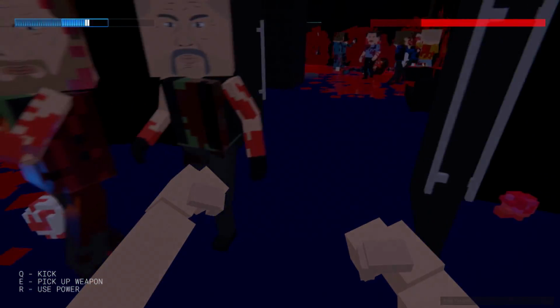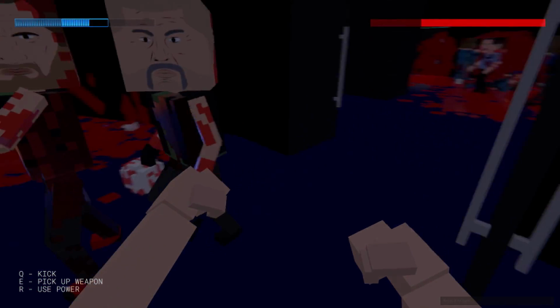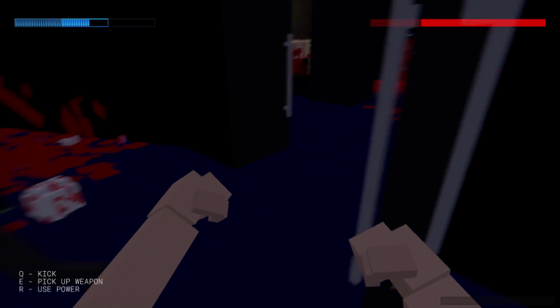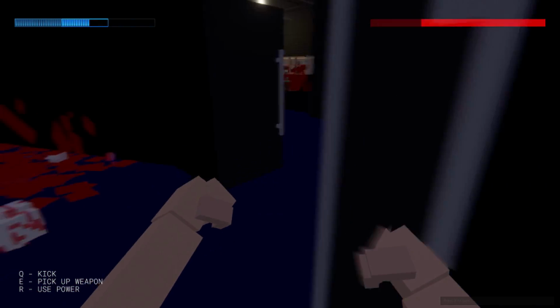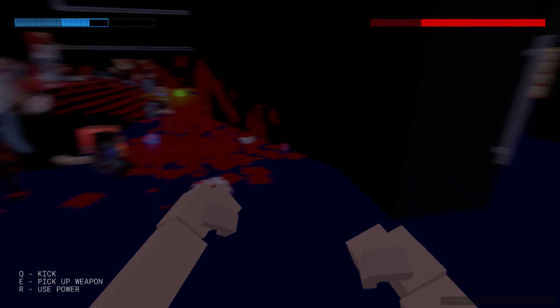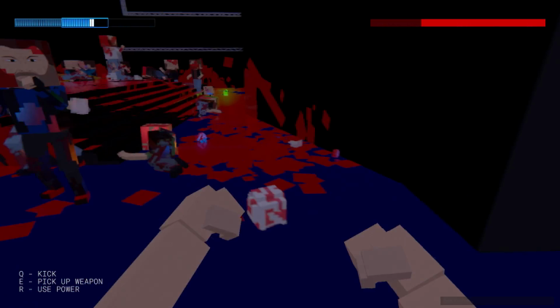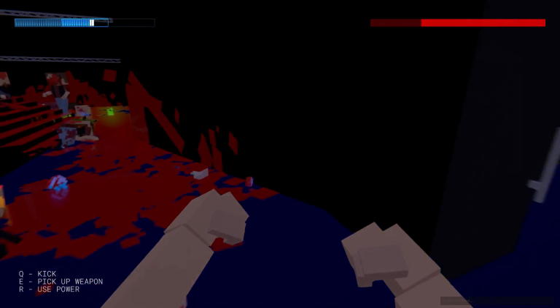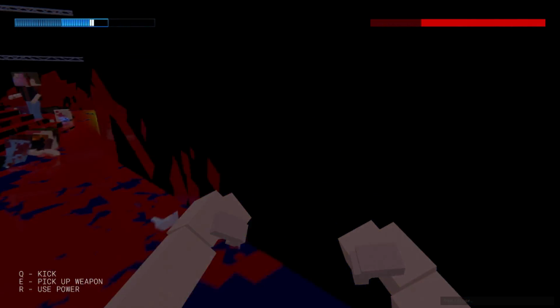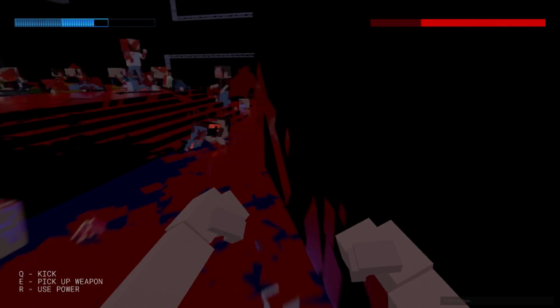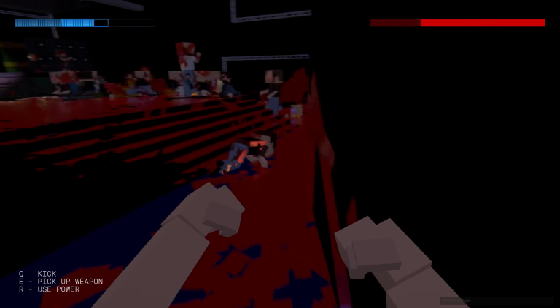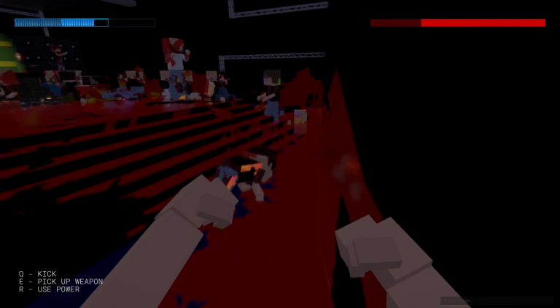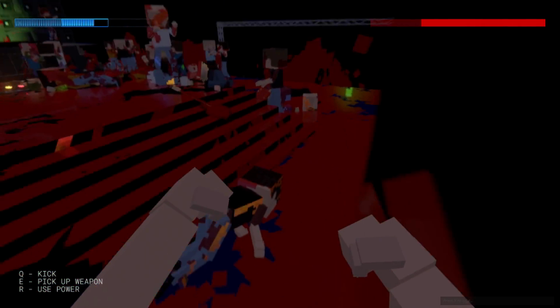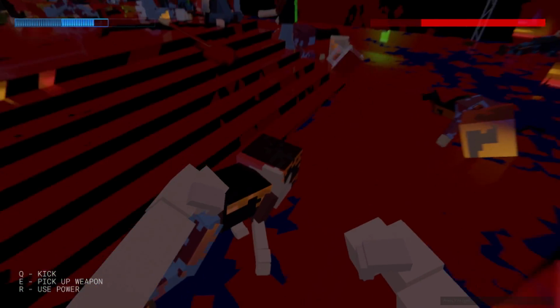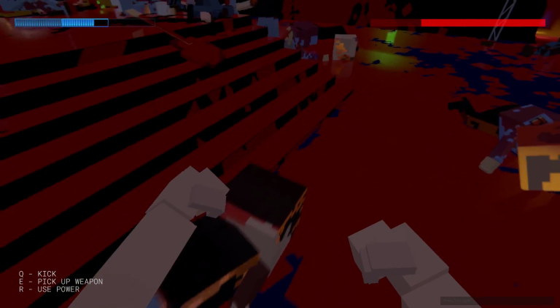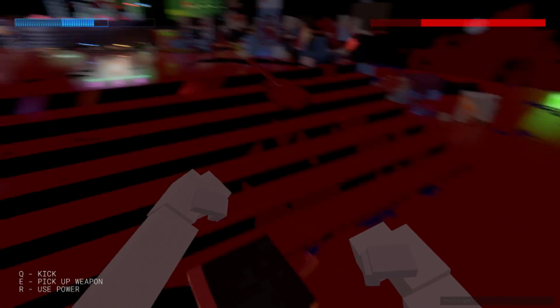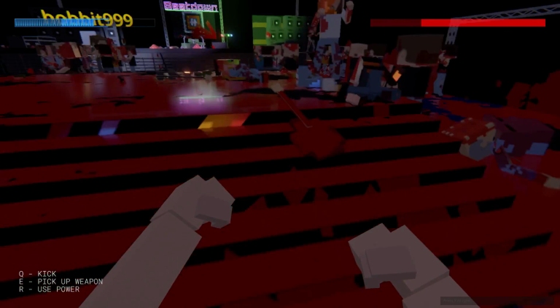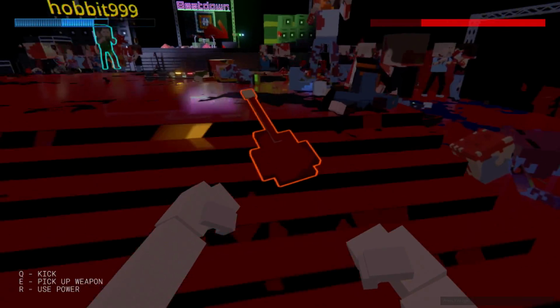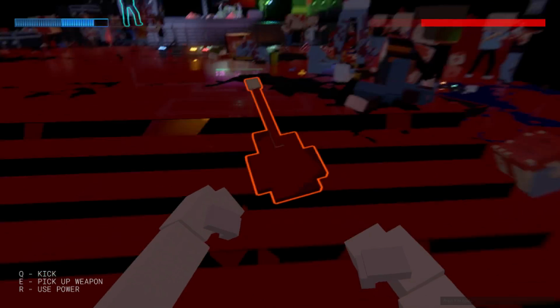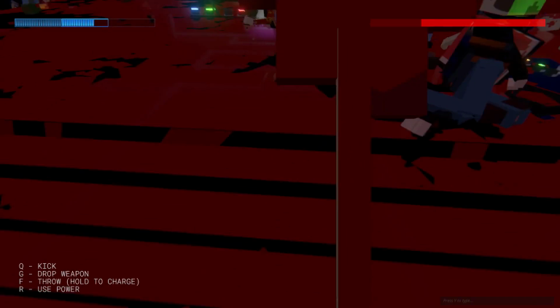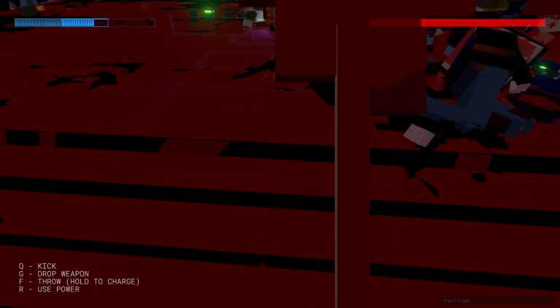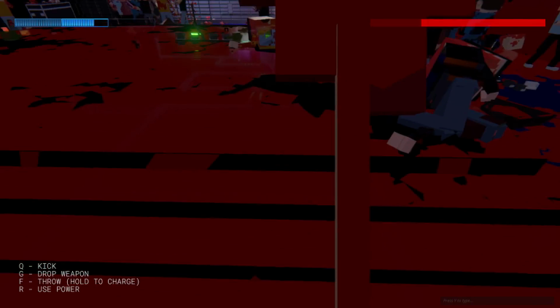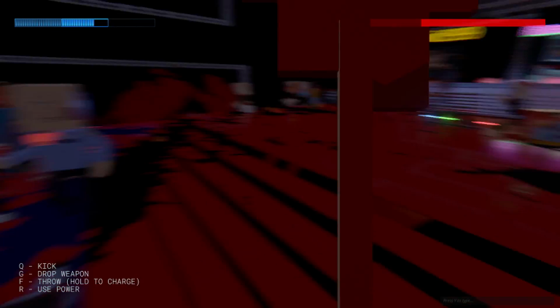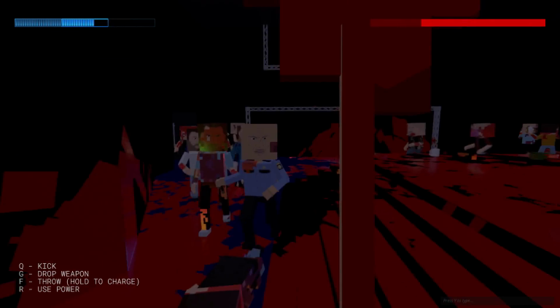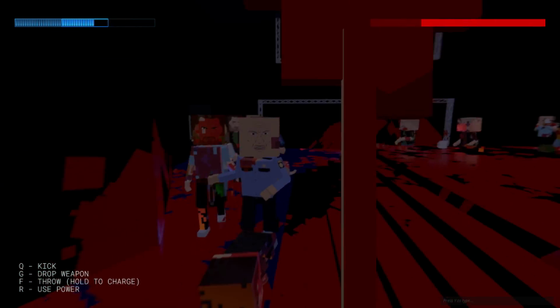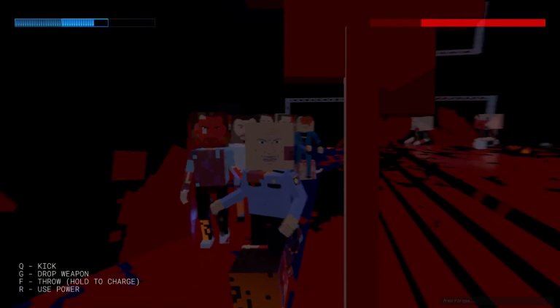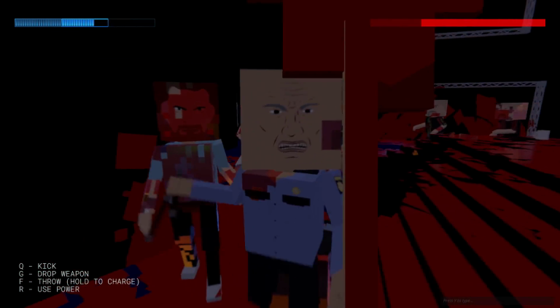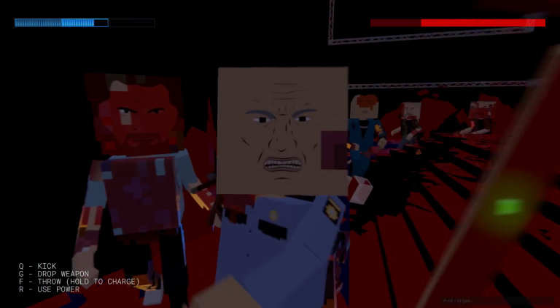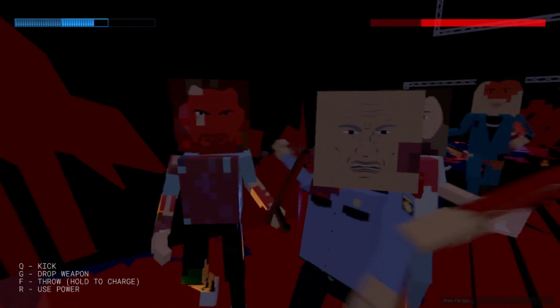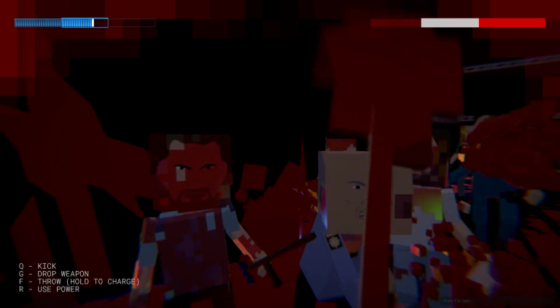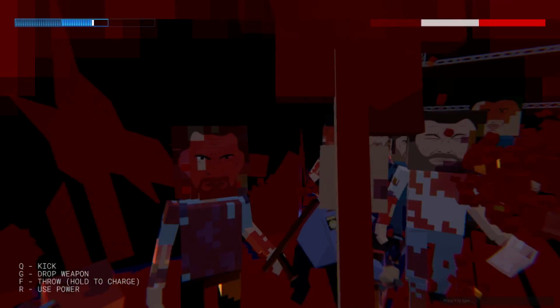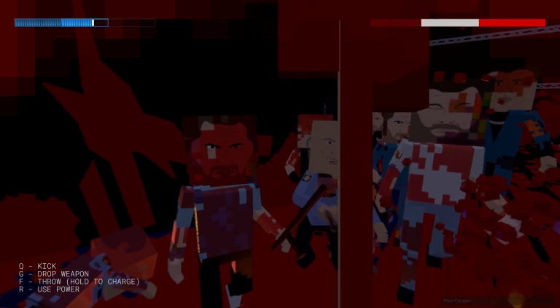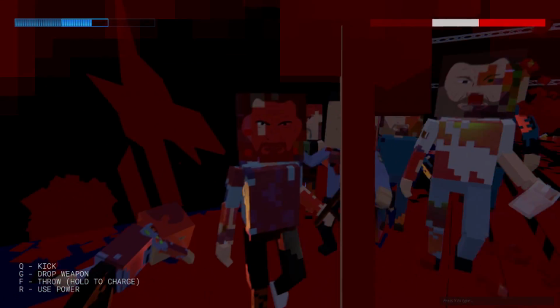It seems like we're killing people pretty quick at this point. Is there a weapon anywhere? We have a road sign or something.